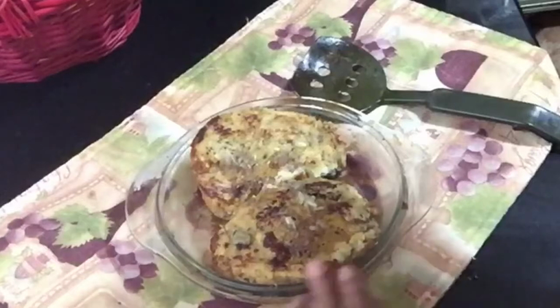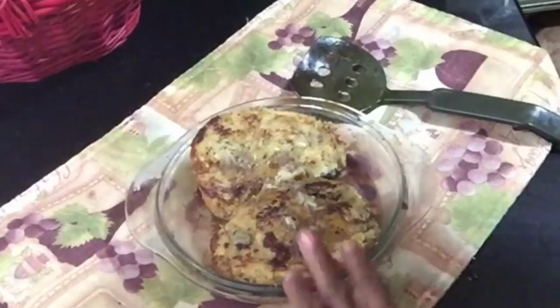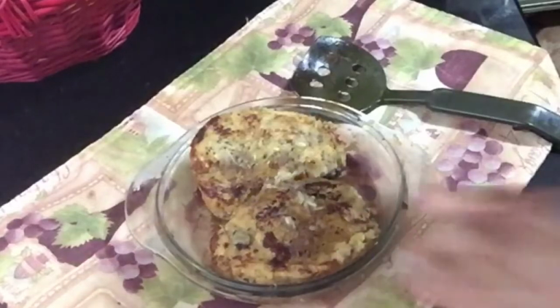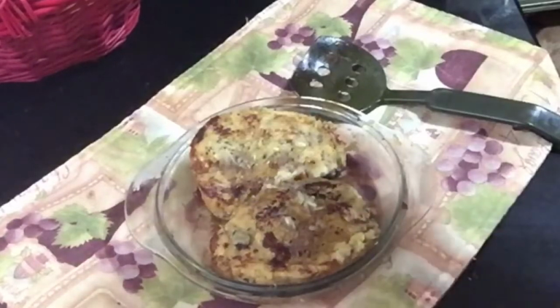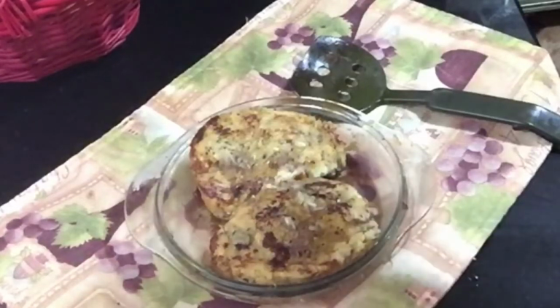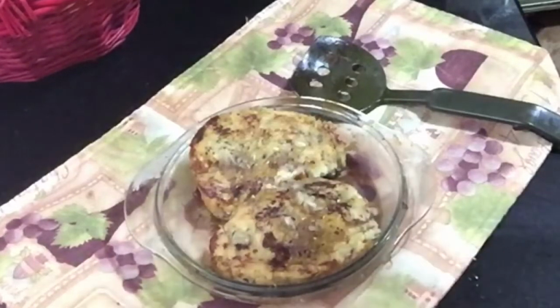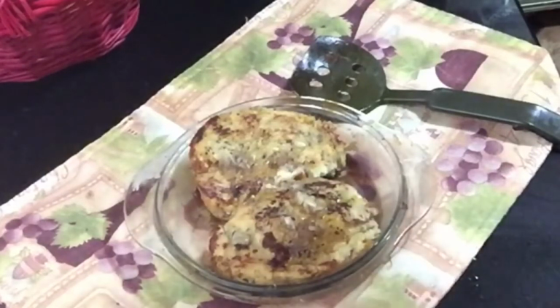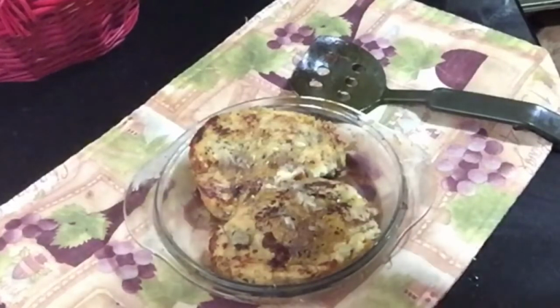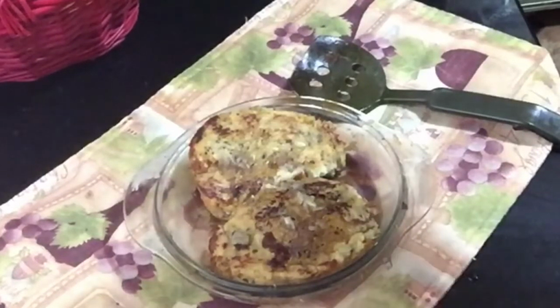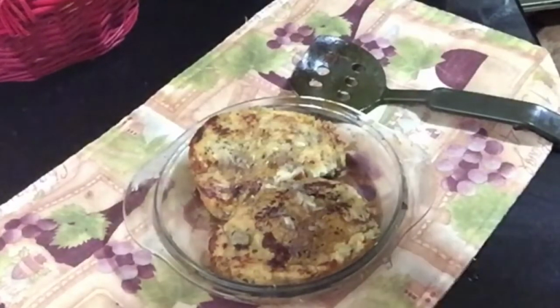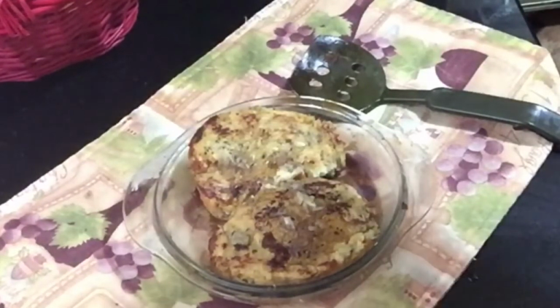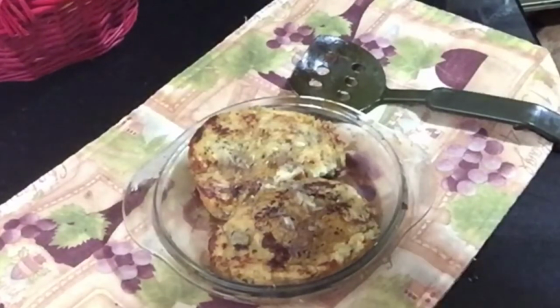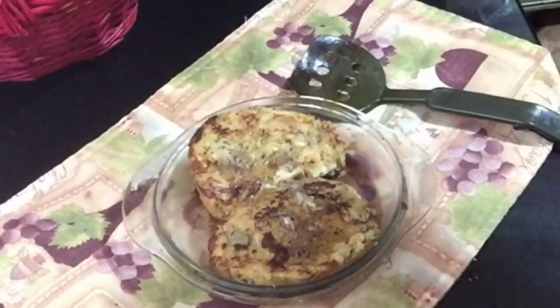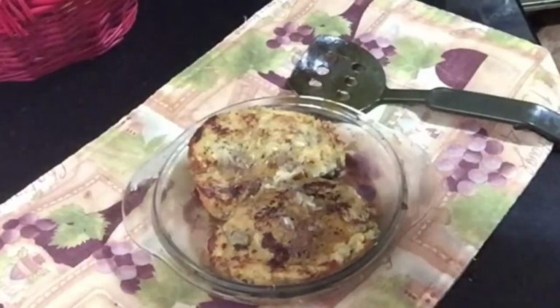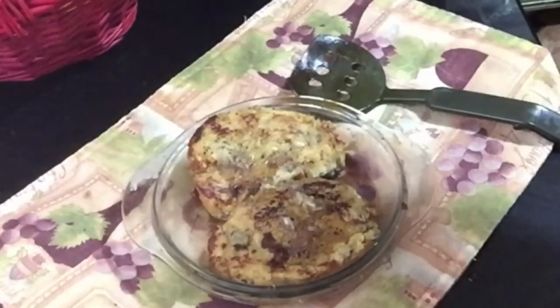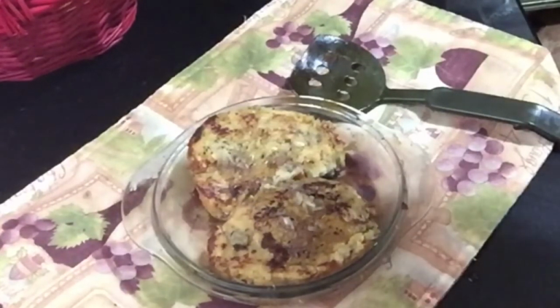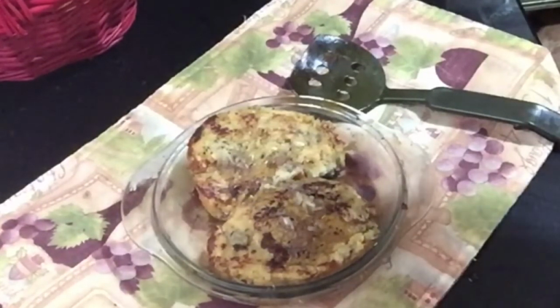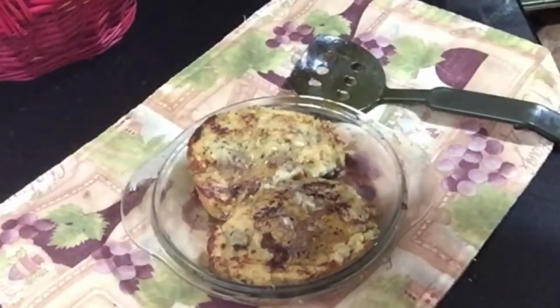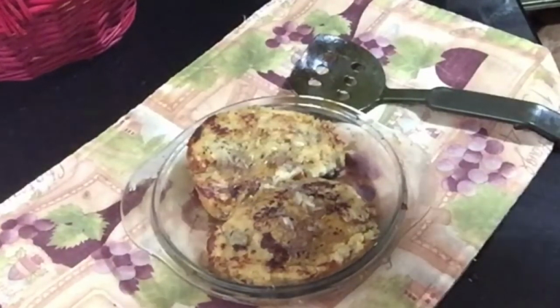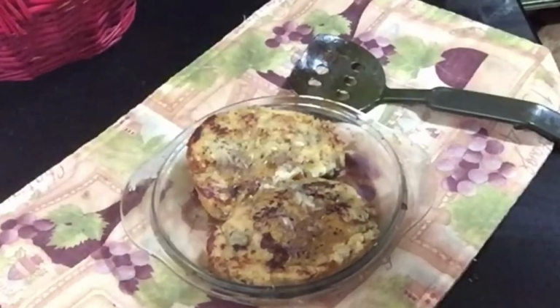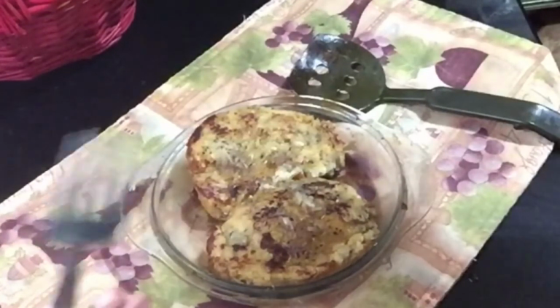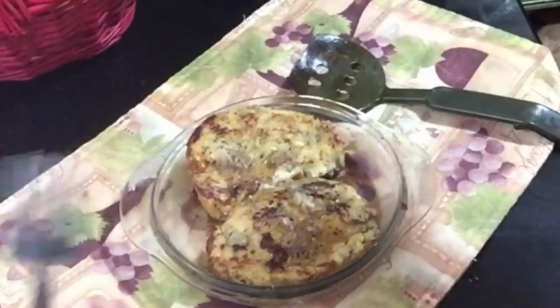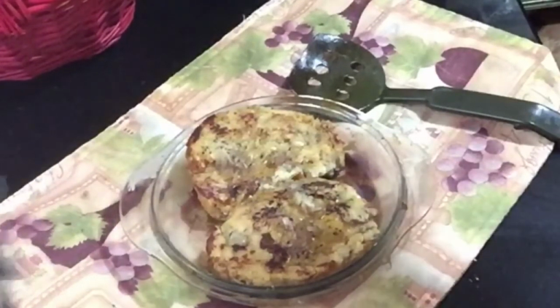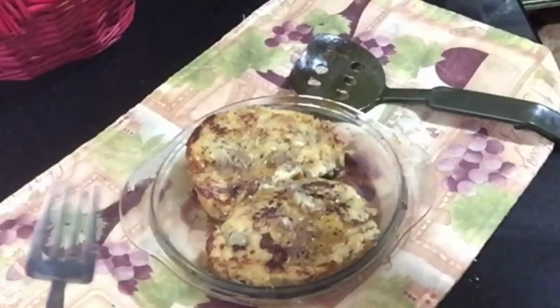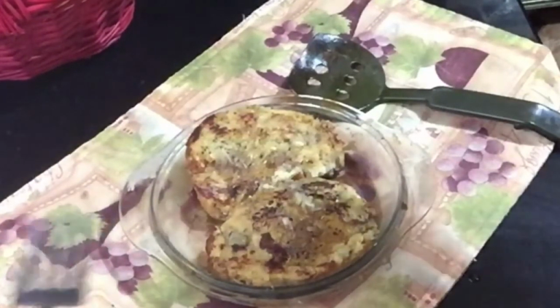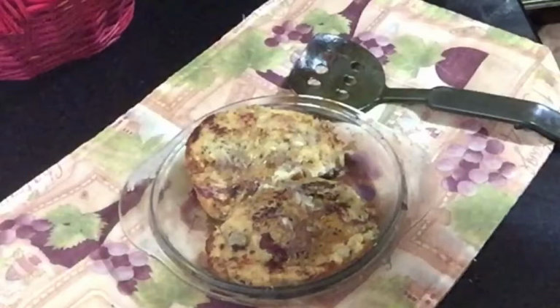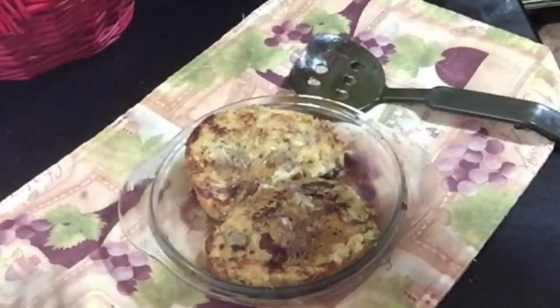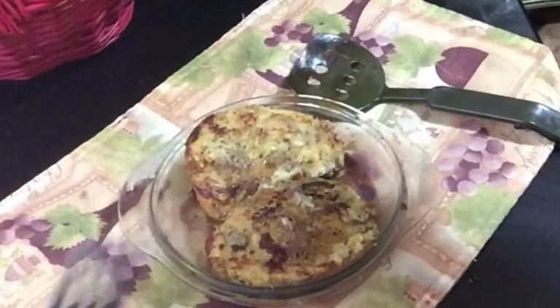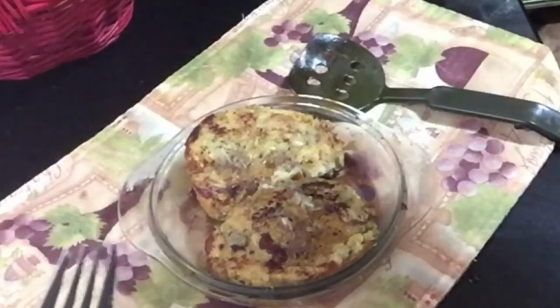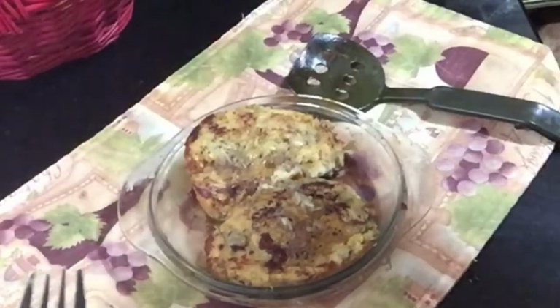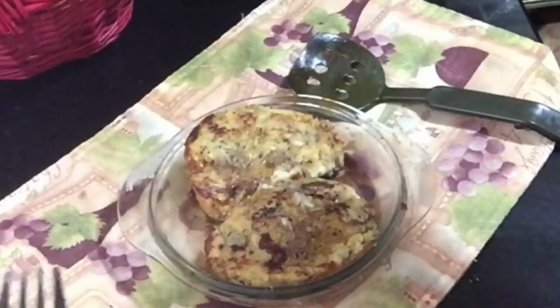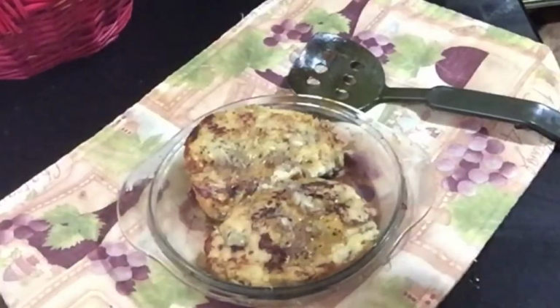Thanks for watching. It's a quick and easy Sunday morning French toast oven baked recipe. Have an awesome week. Bye!